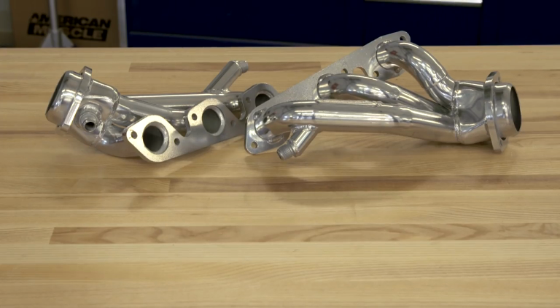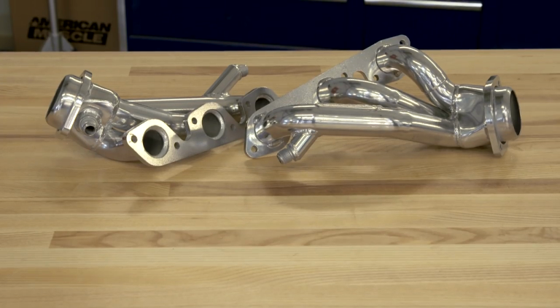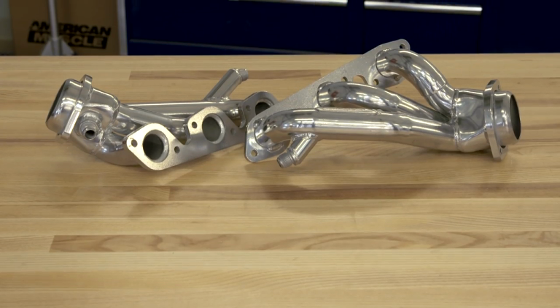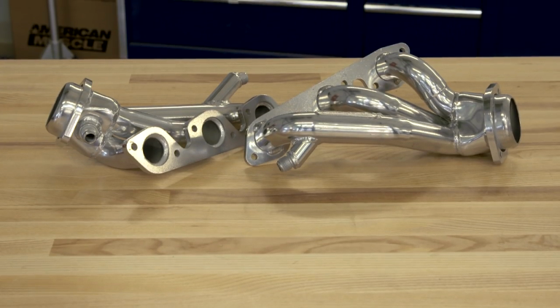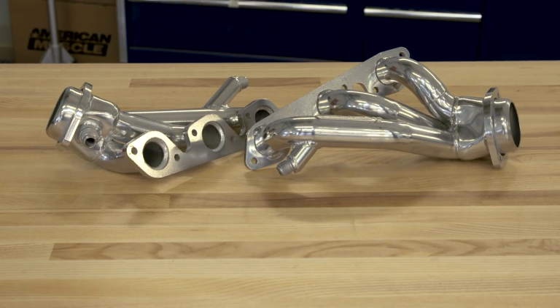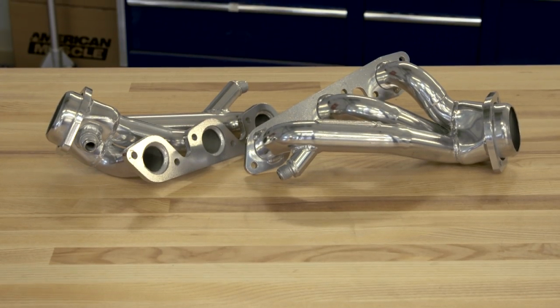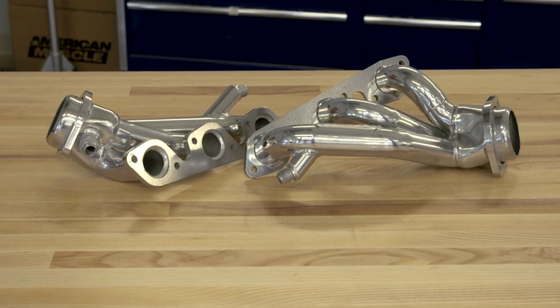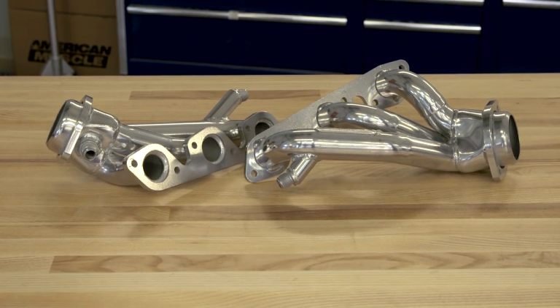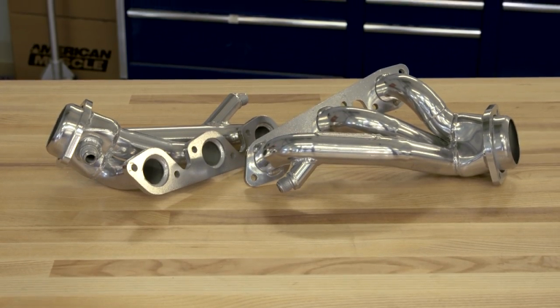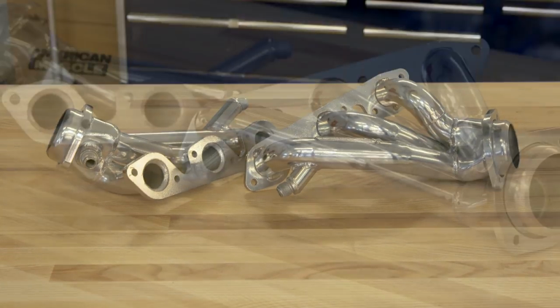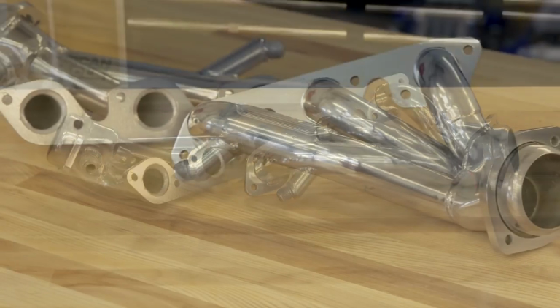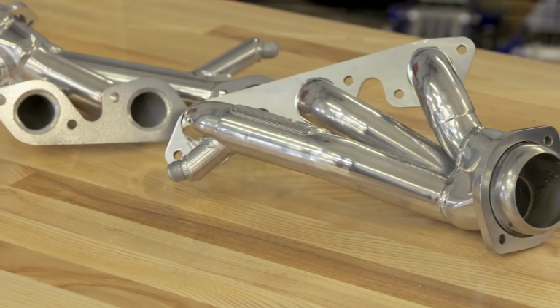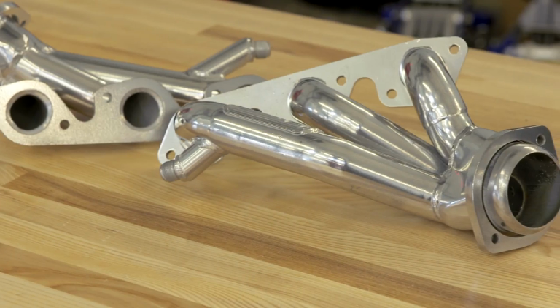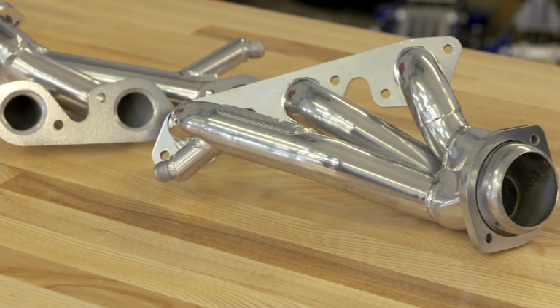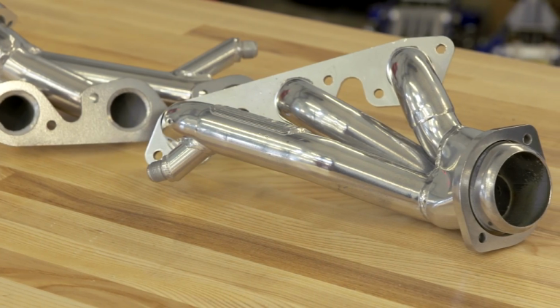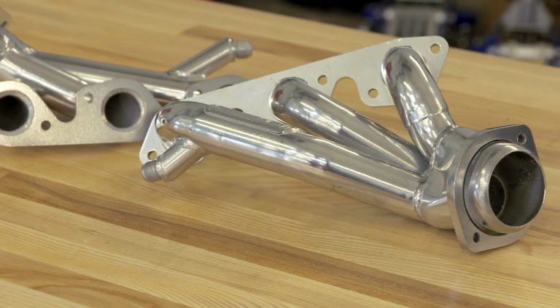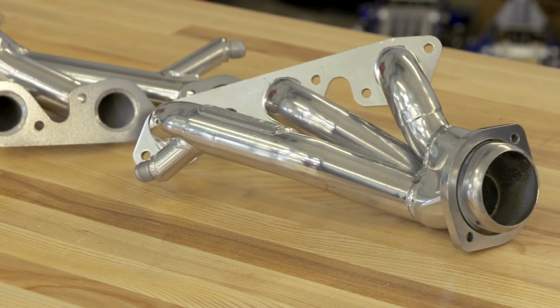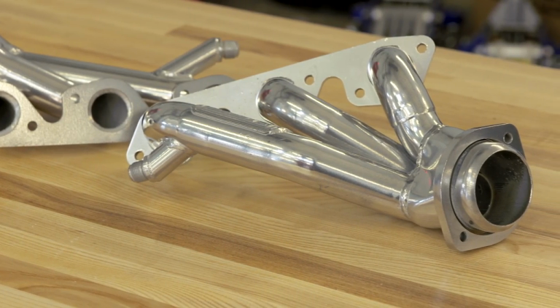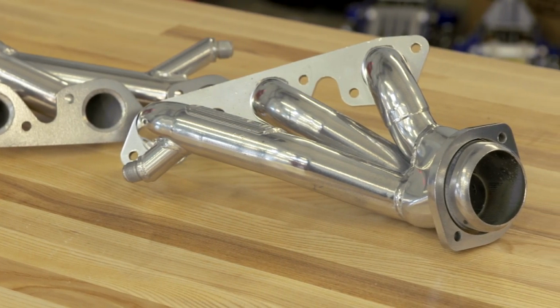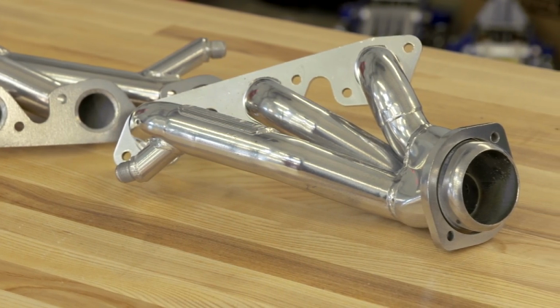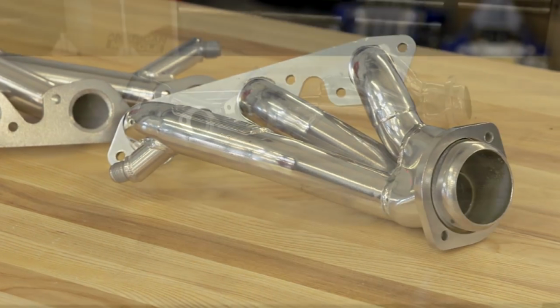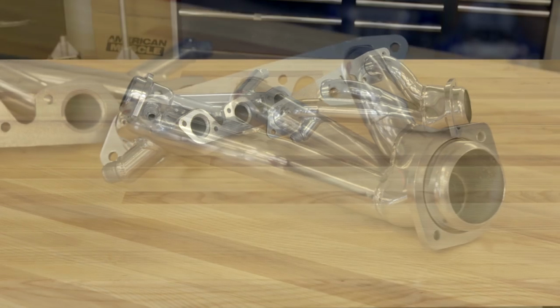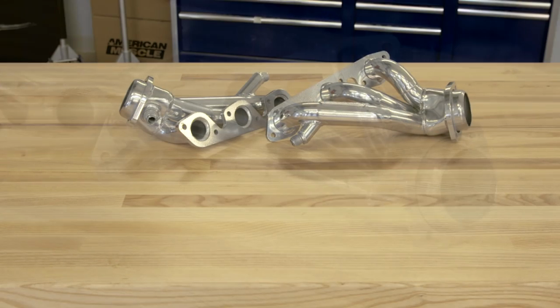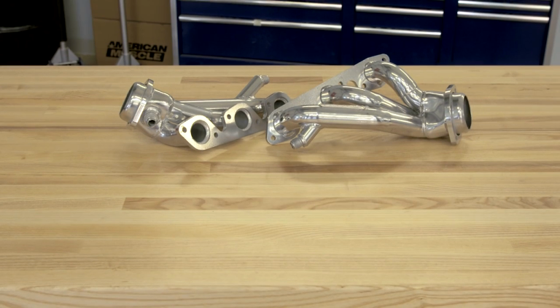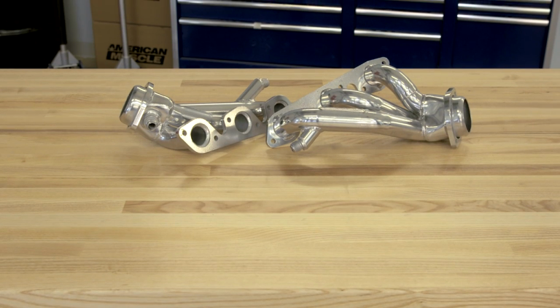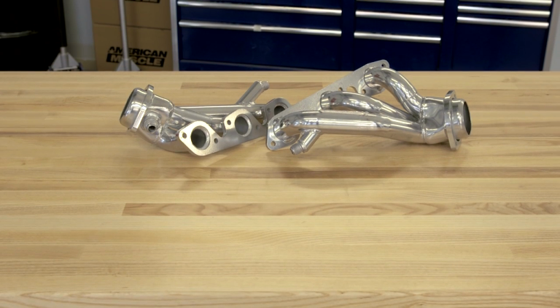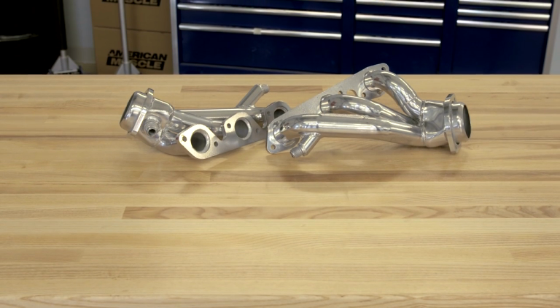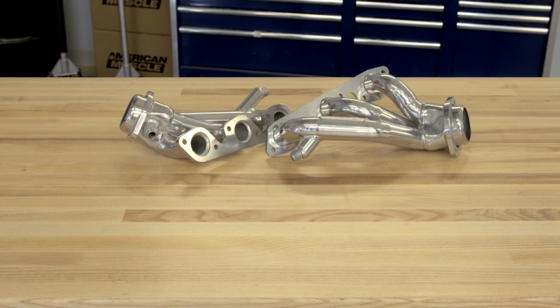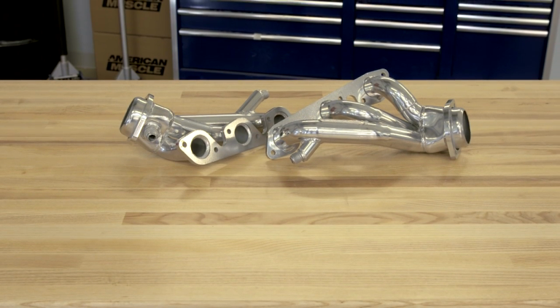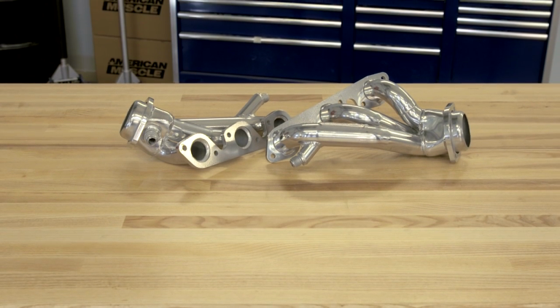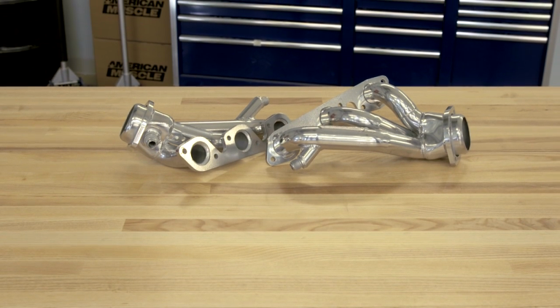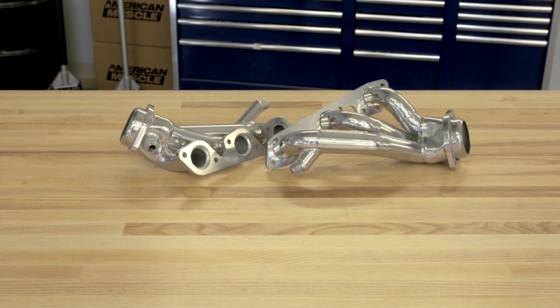Now it's definitely not gonna sound exactly like a V8, but you're definitely gonna be bringing that exhaust to life, especially when paired with an aftermarket mid-pipe and muffler.